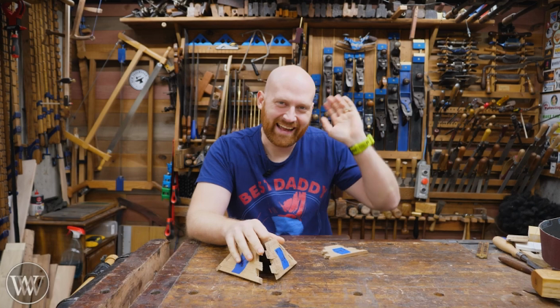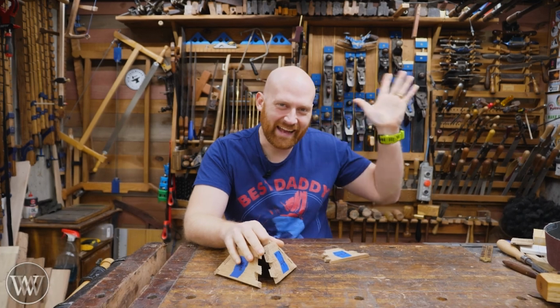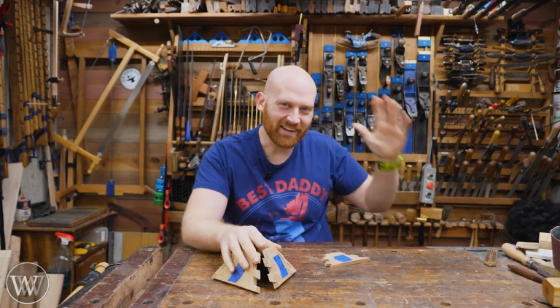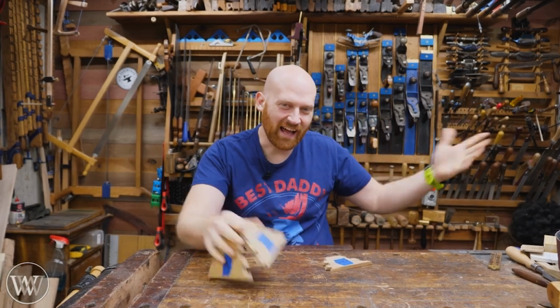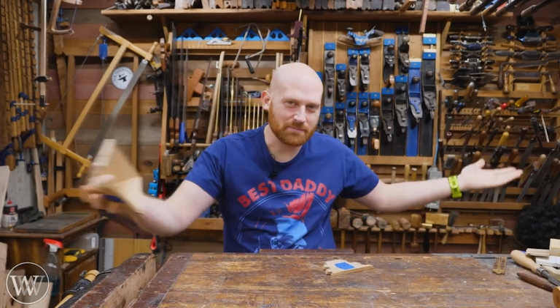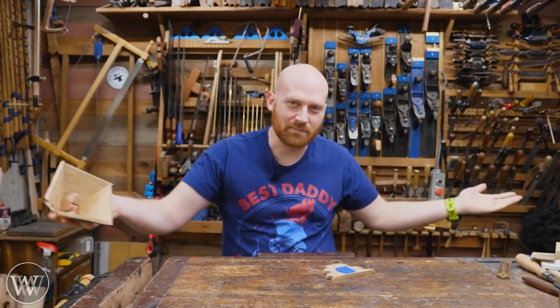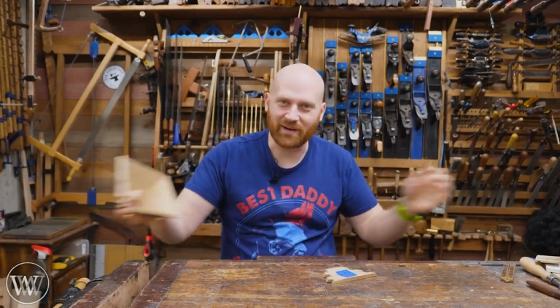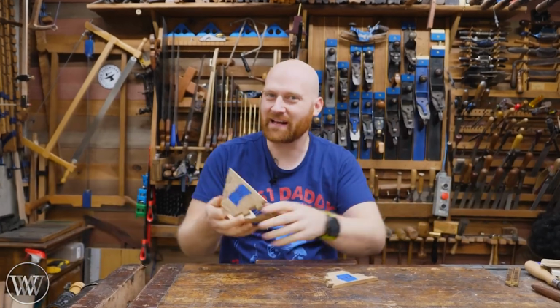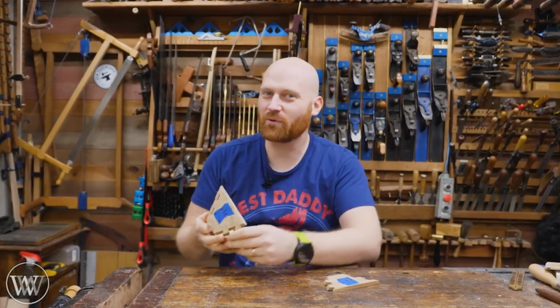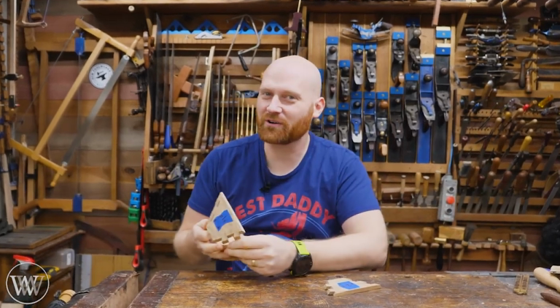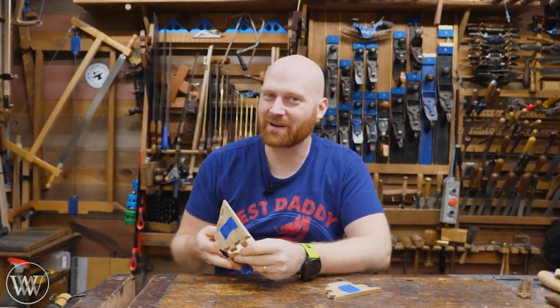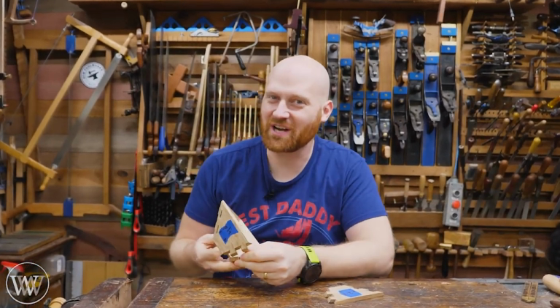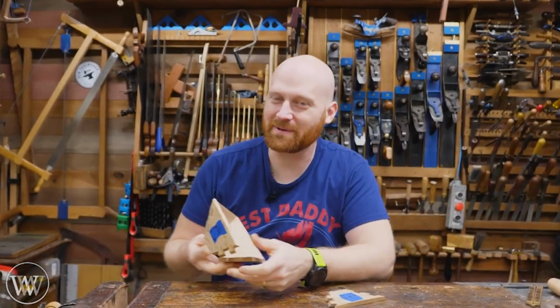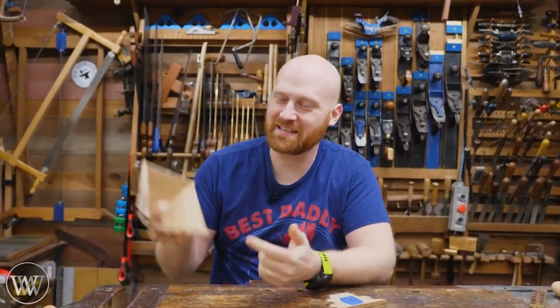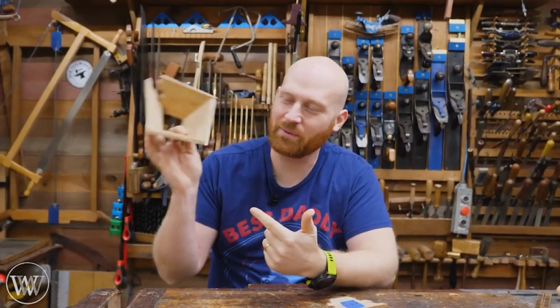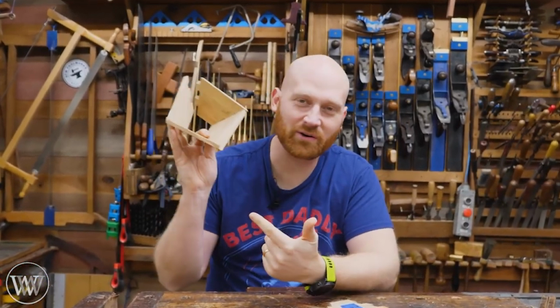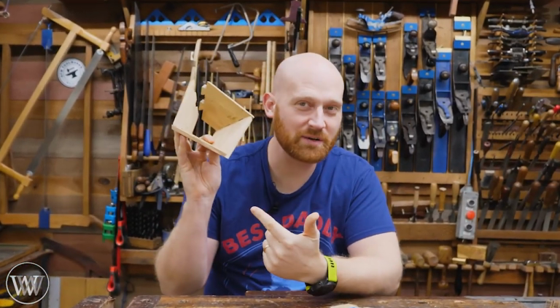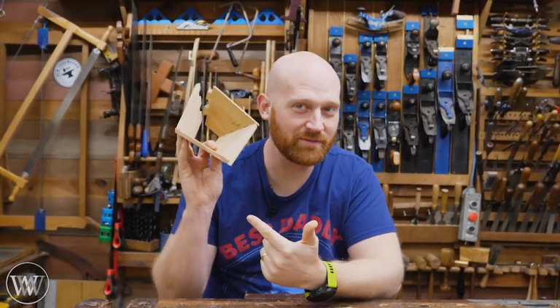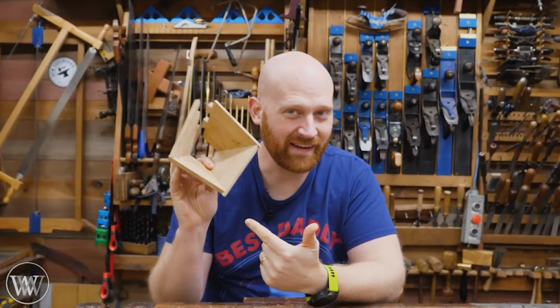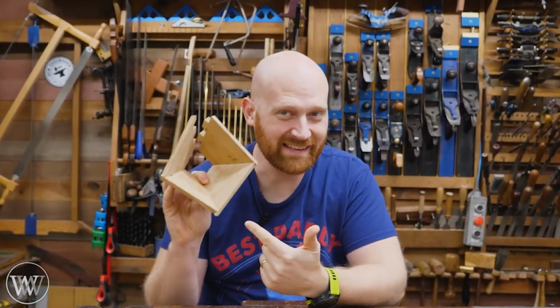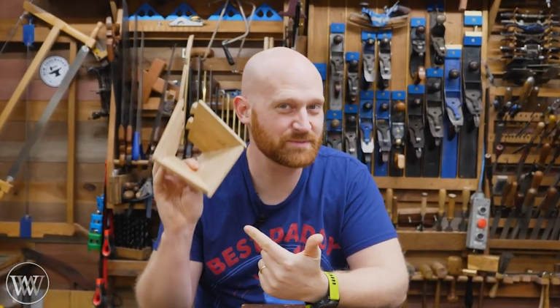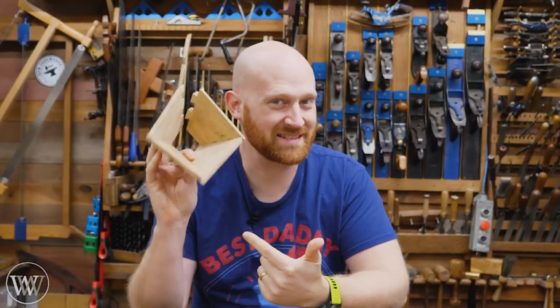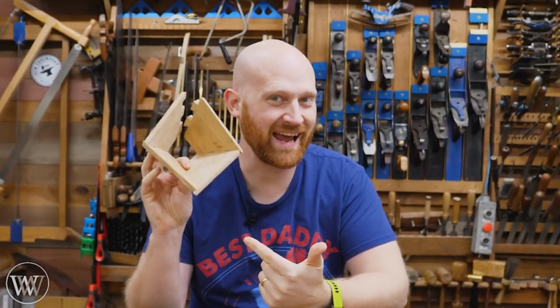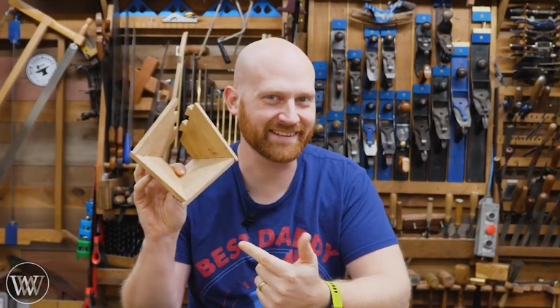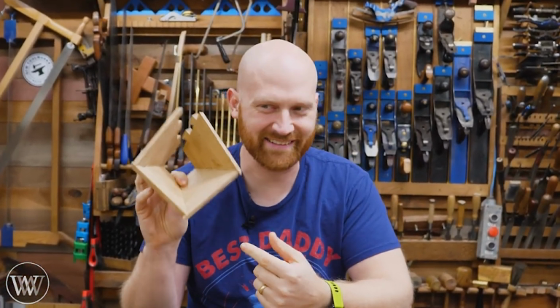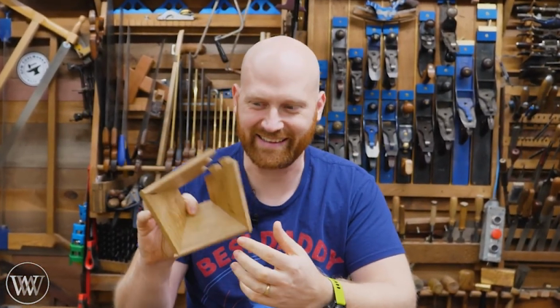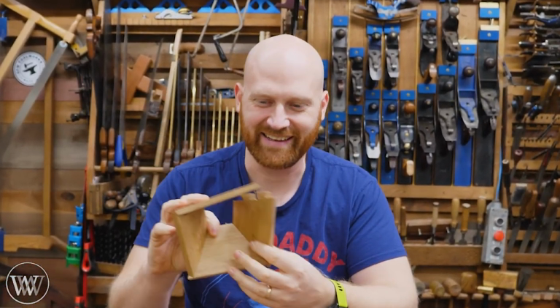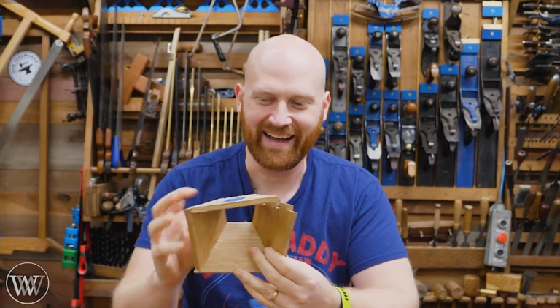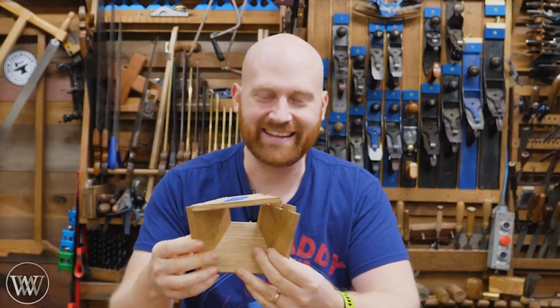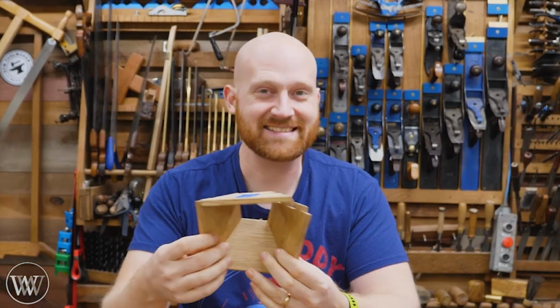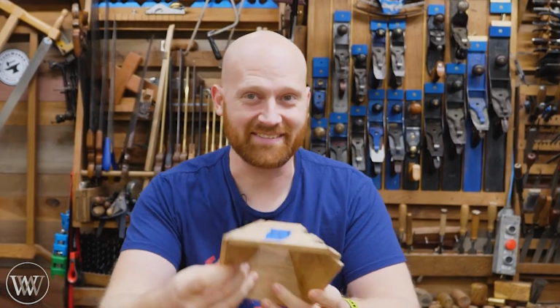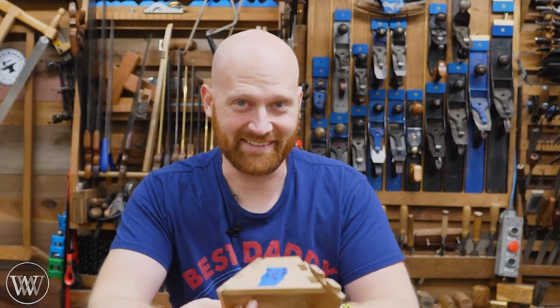Hey y'all, I'm James Wright and welcome to my shop. Today we are going to be failing spectacularly. Let's dive in.